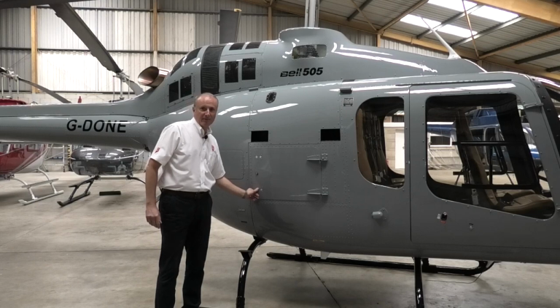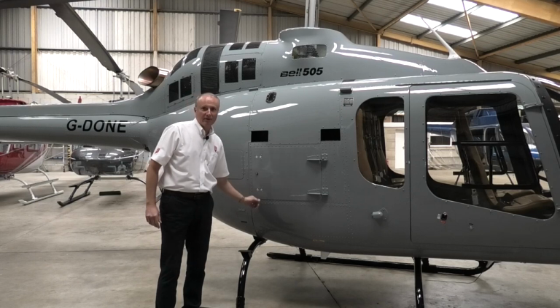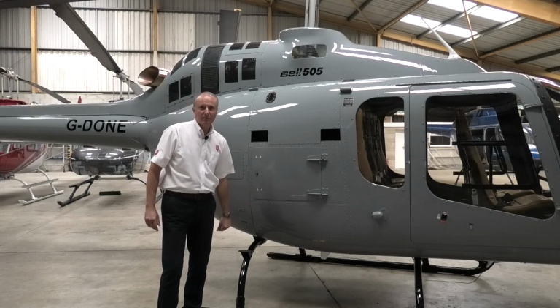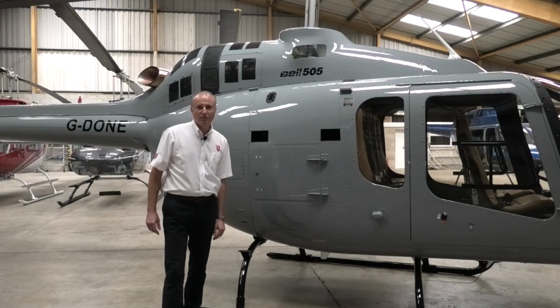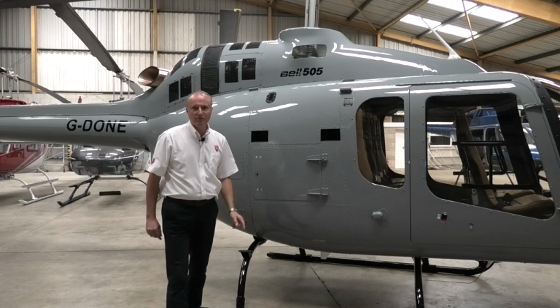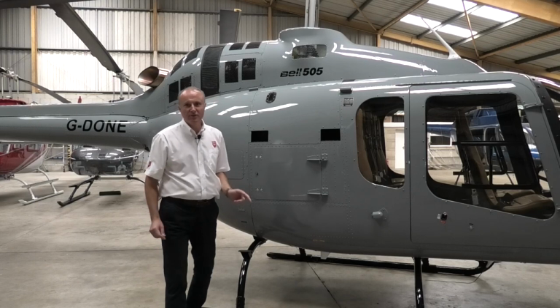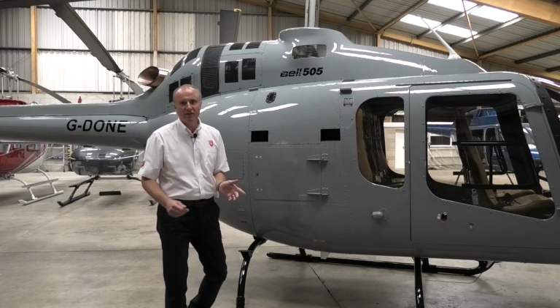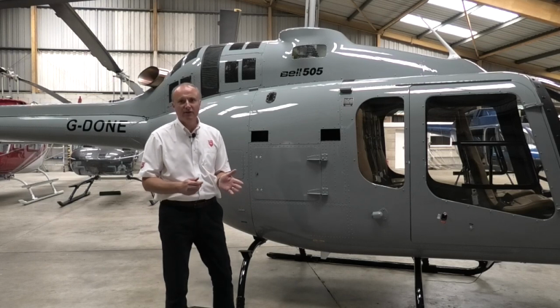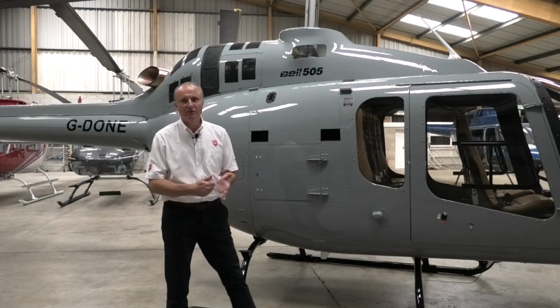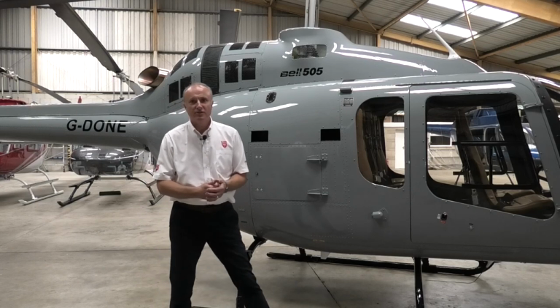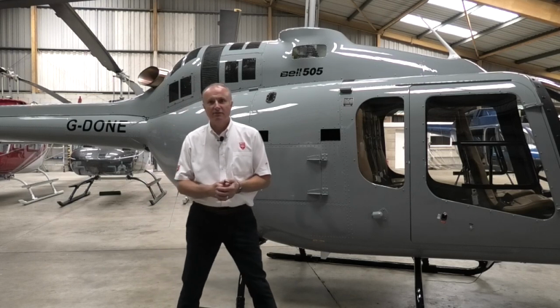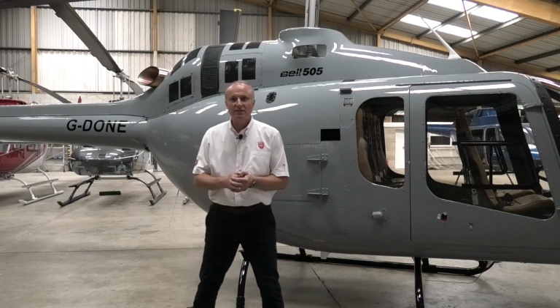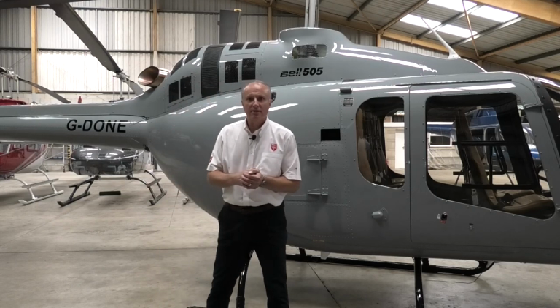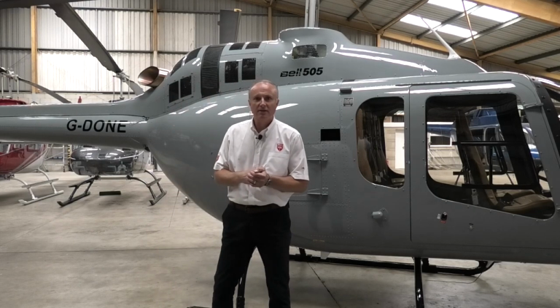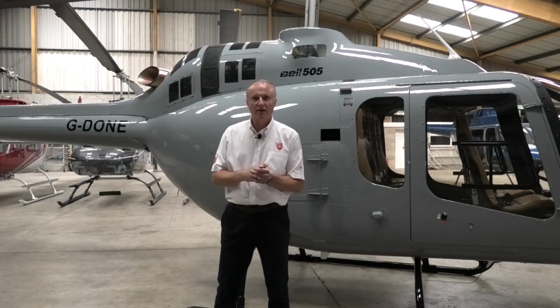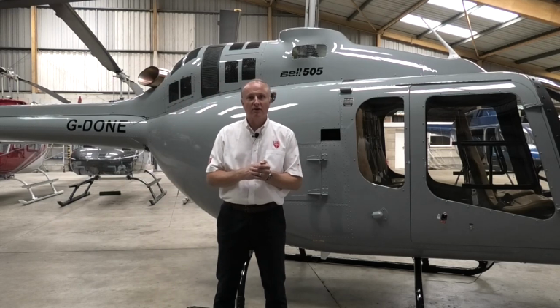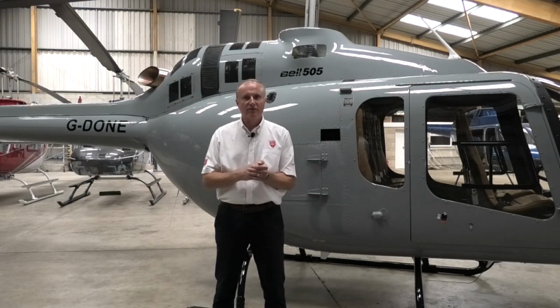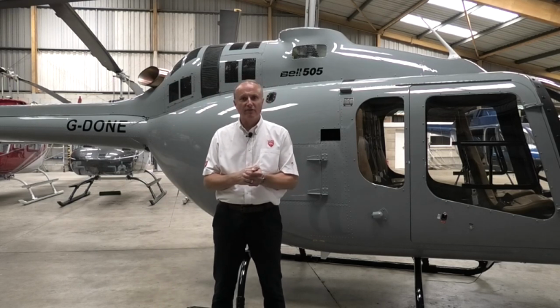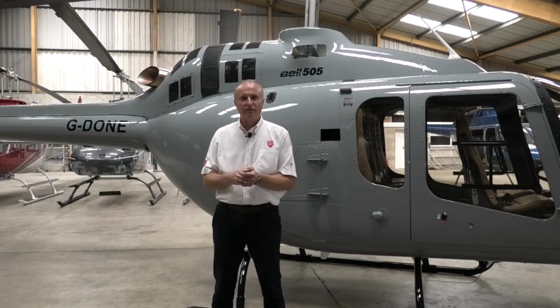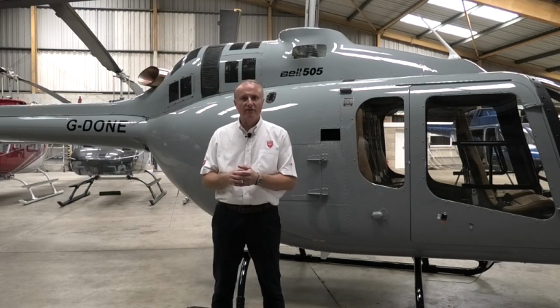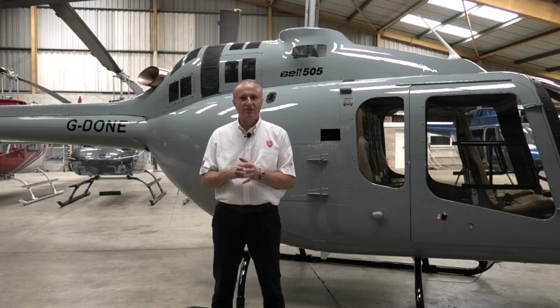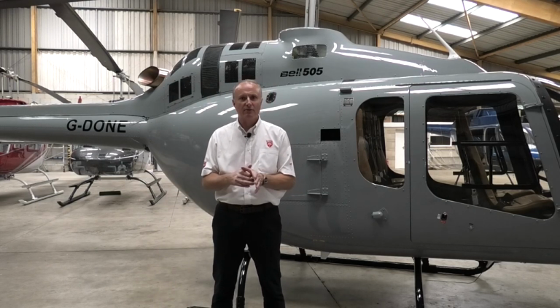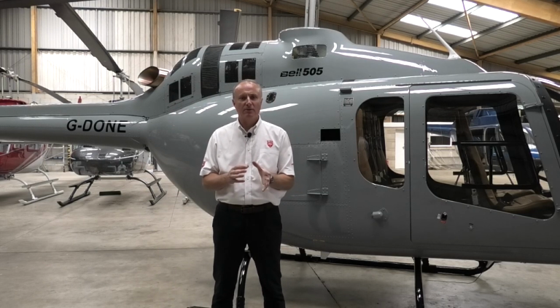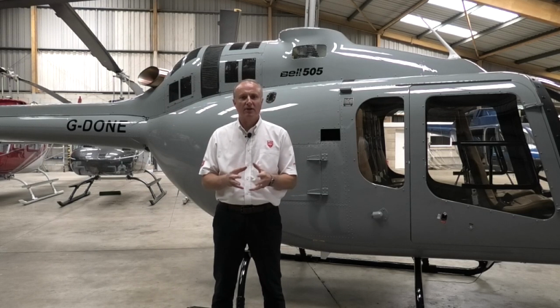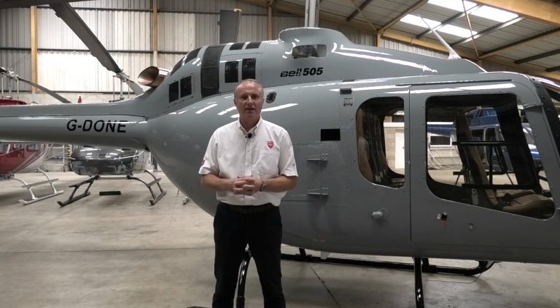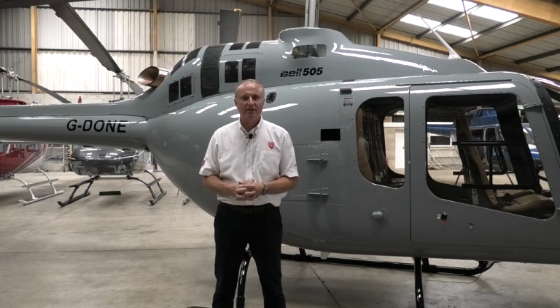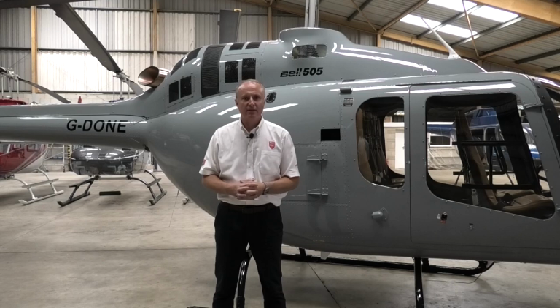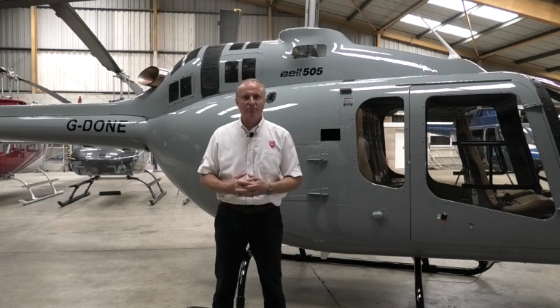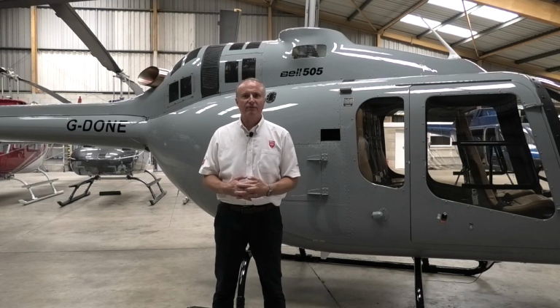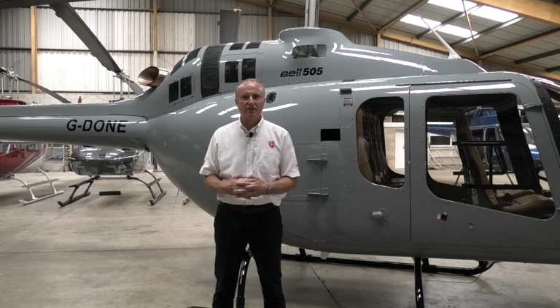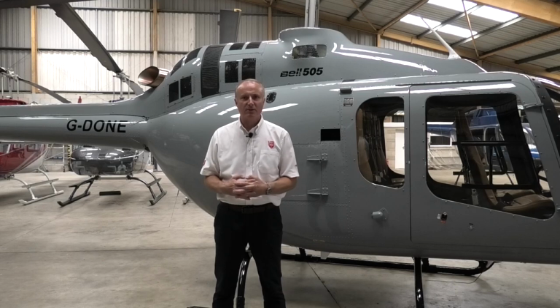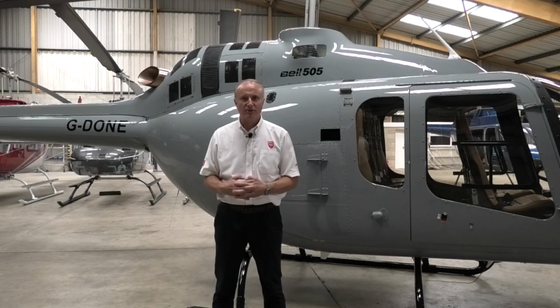Hi, welcome to the second video in the series on the 505. Today we'll be looking at the pre-flight inspection.